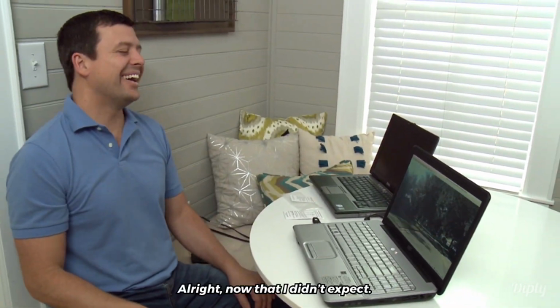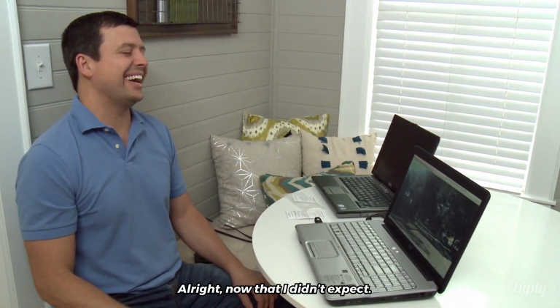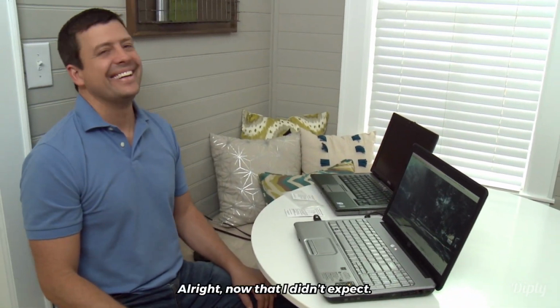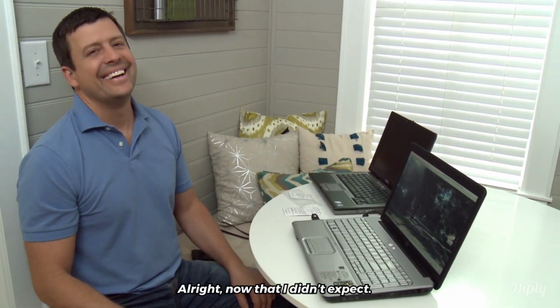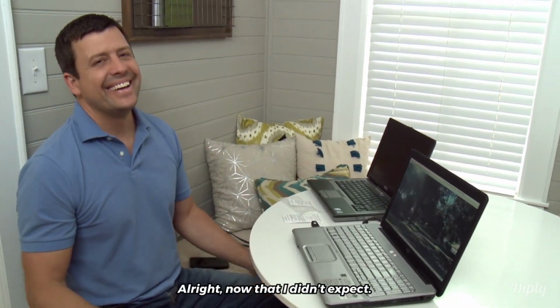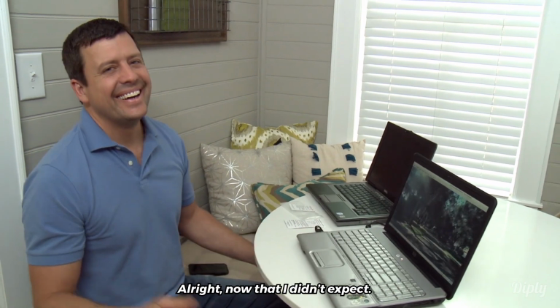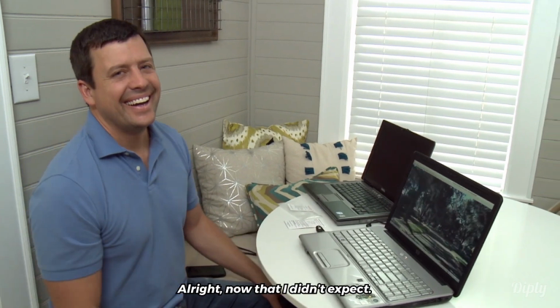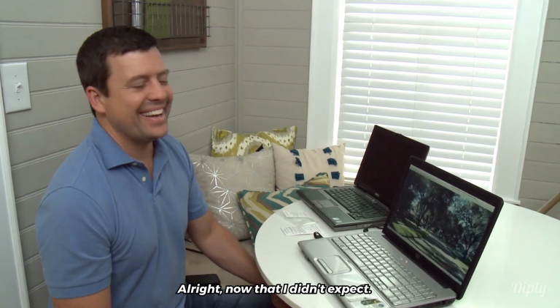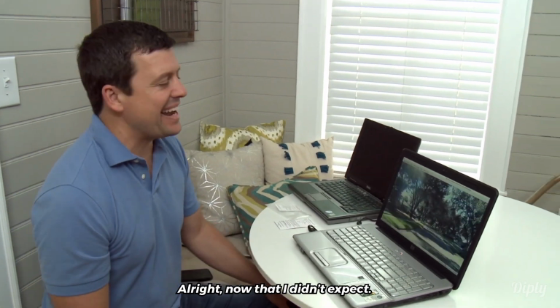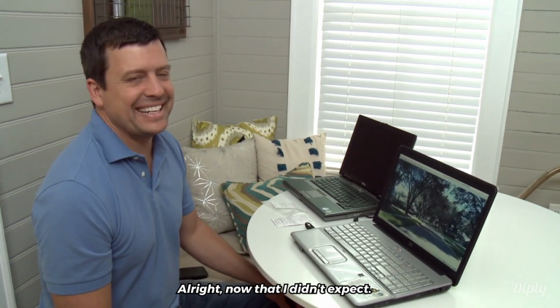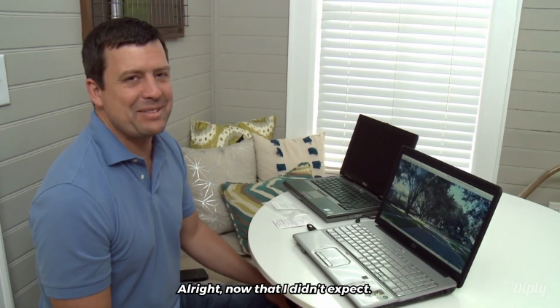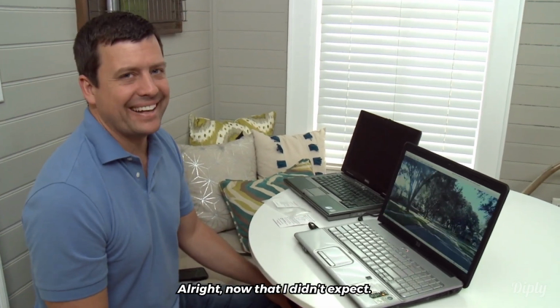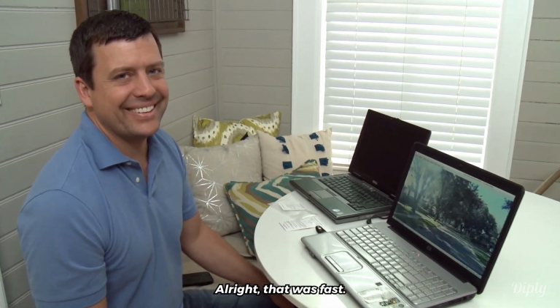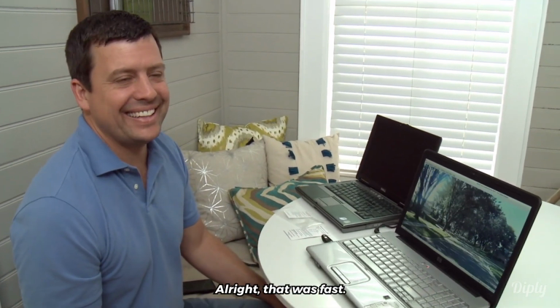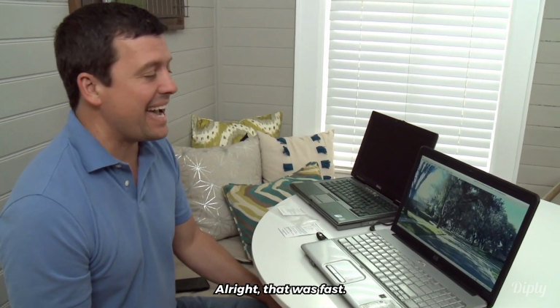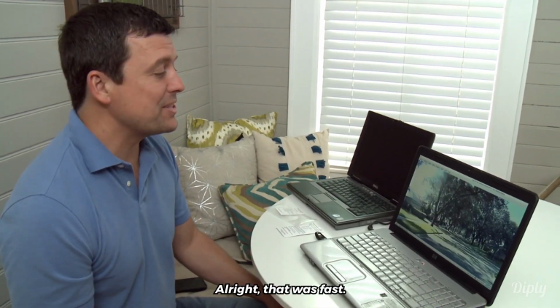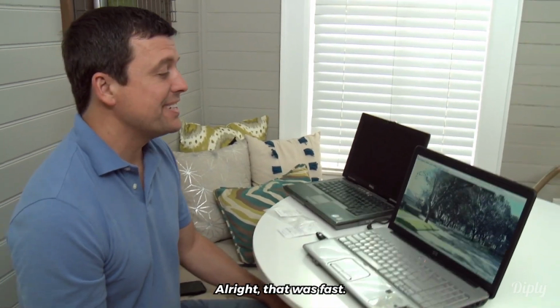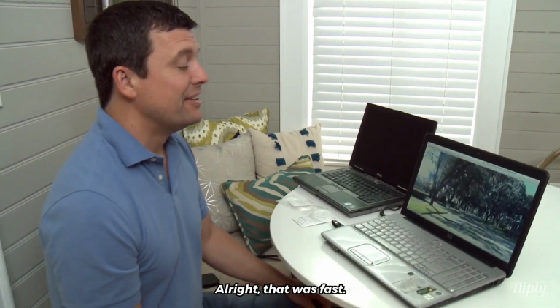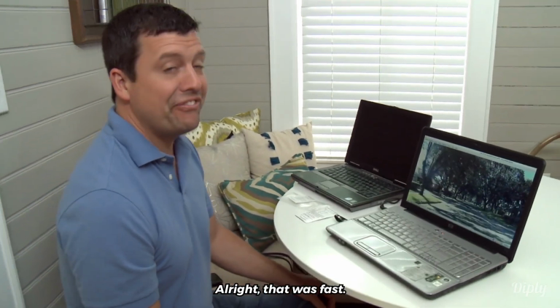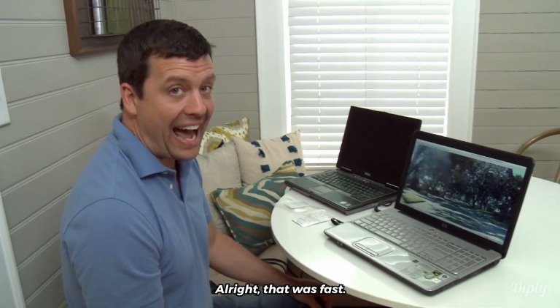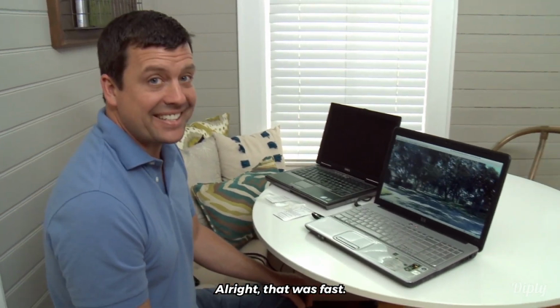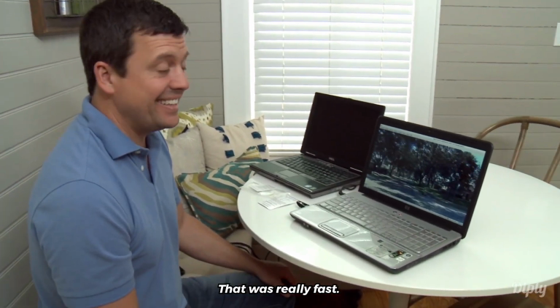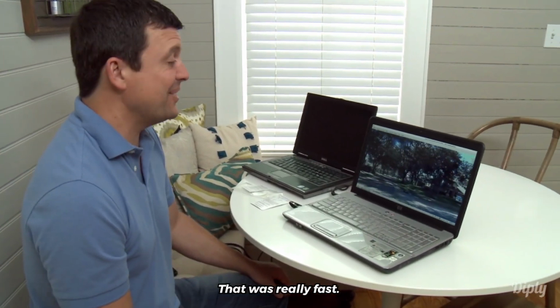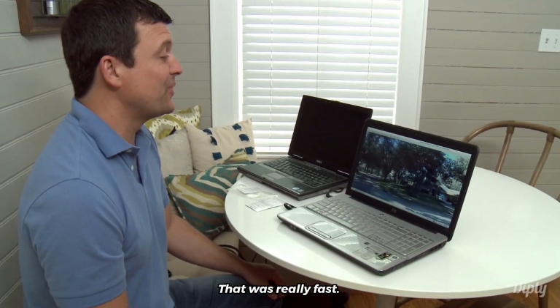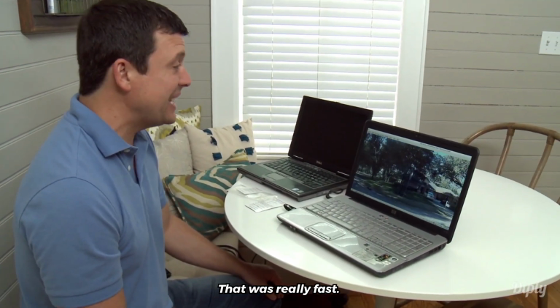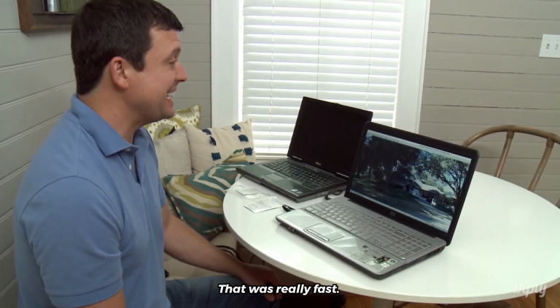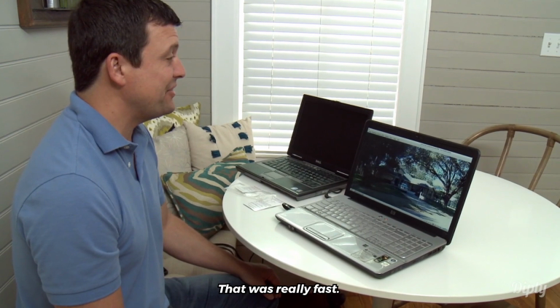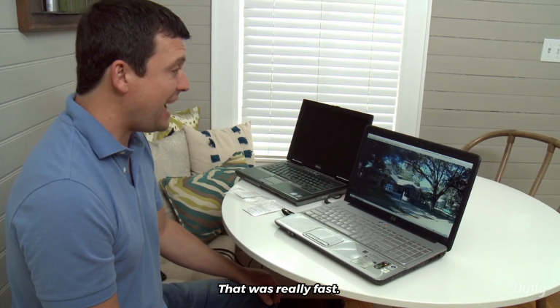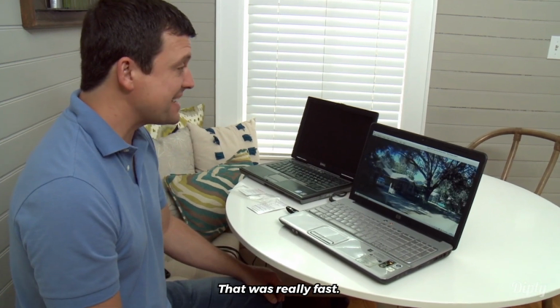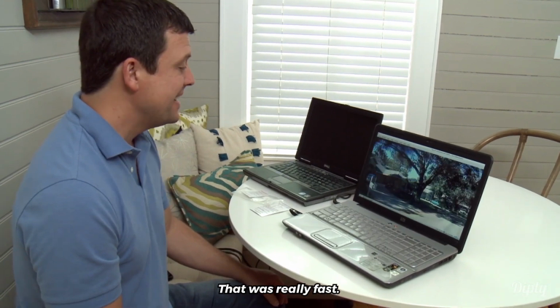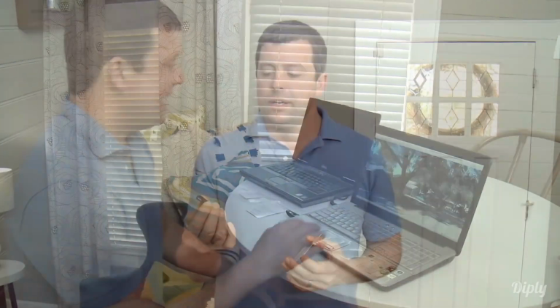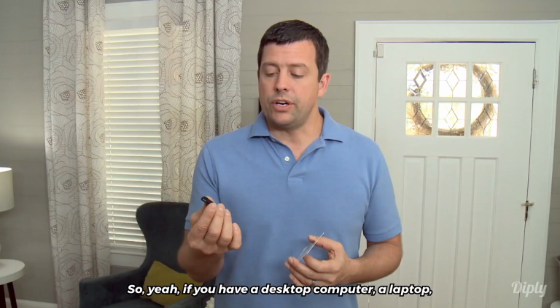All right. Now that I didn't expect. That was fast. That was really fast.